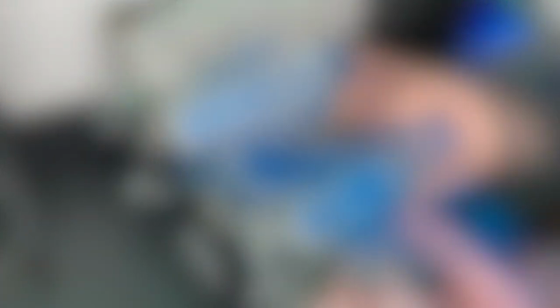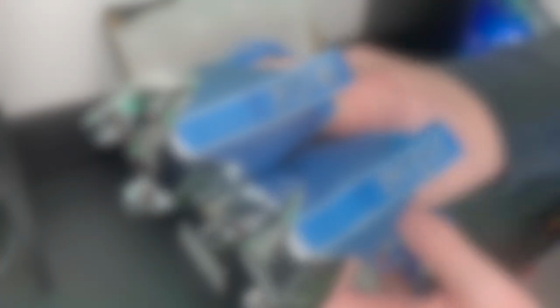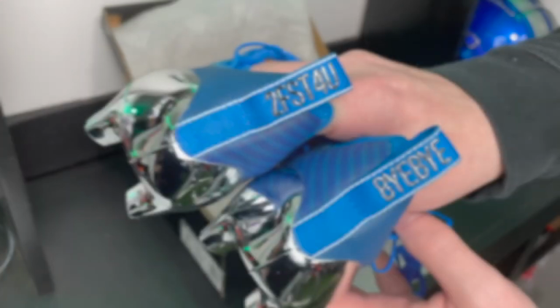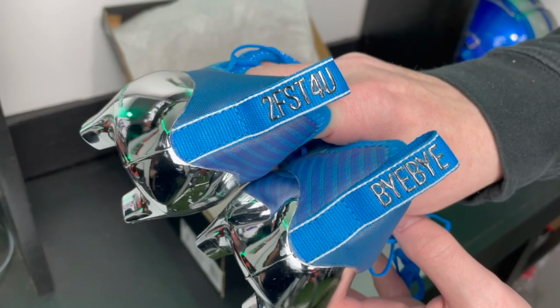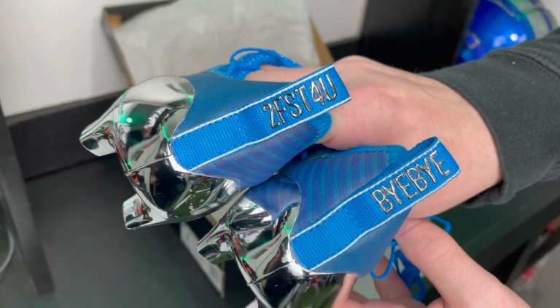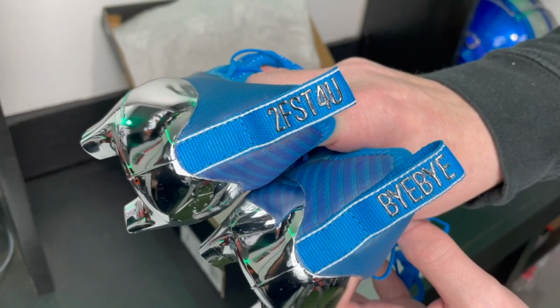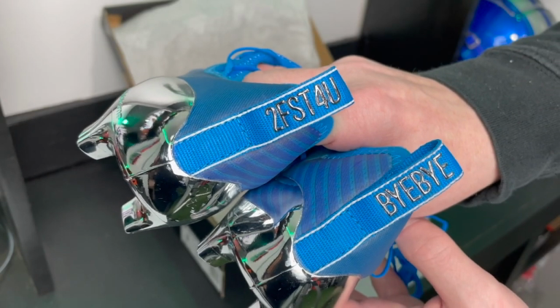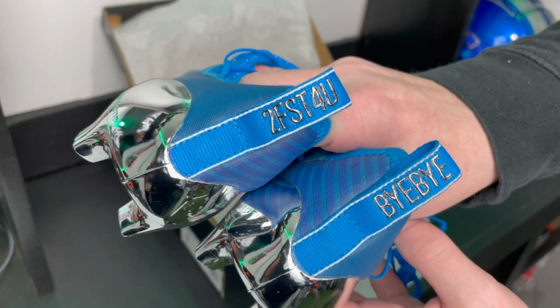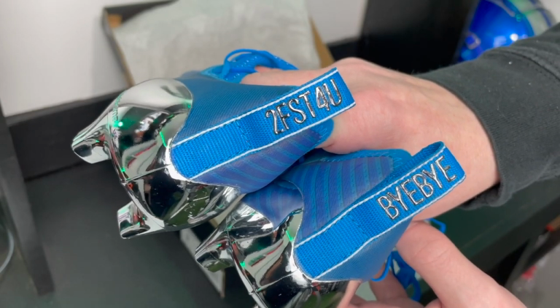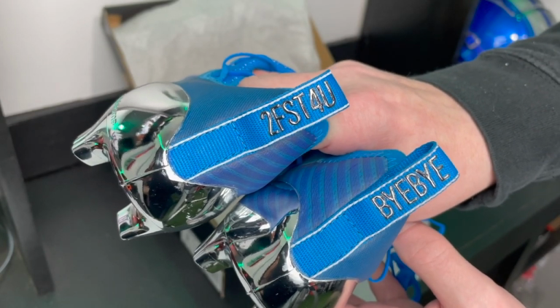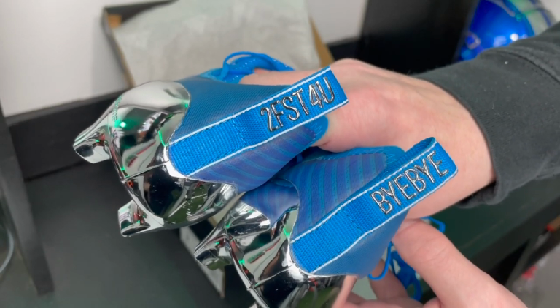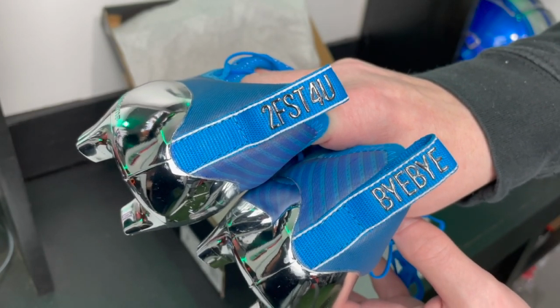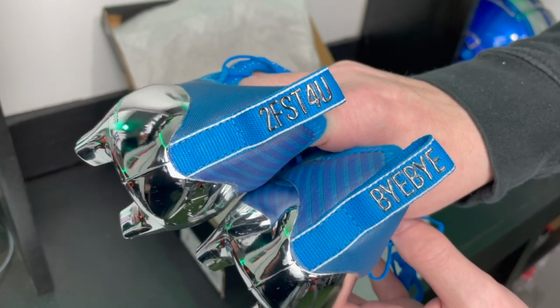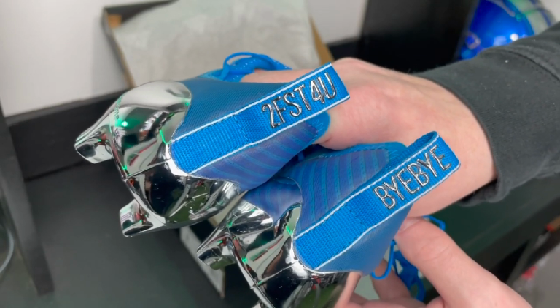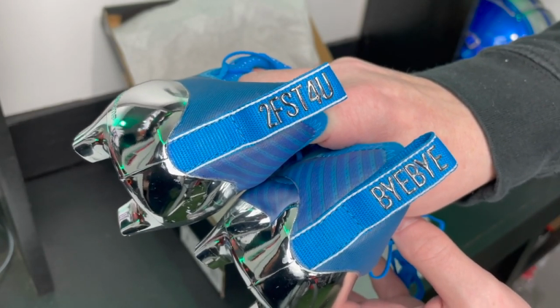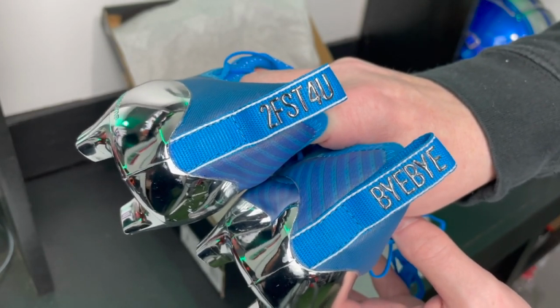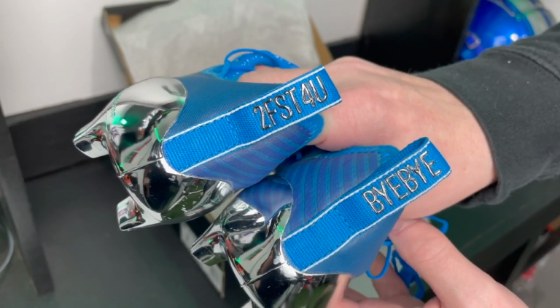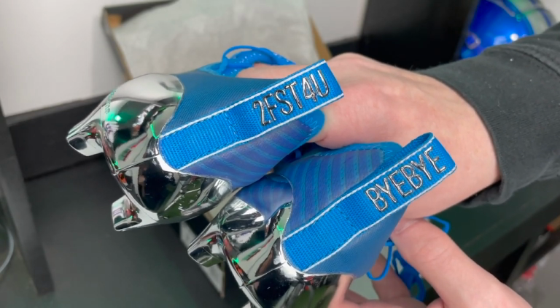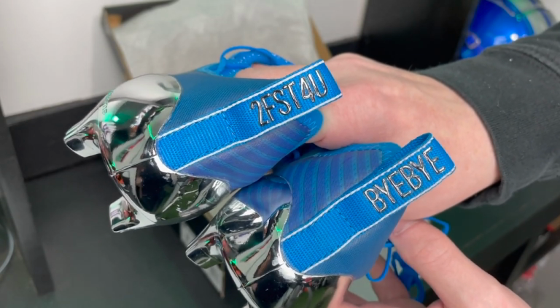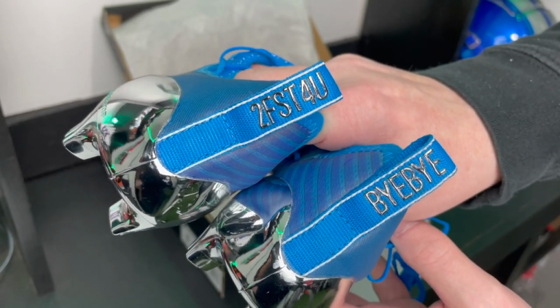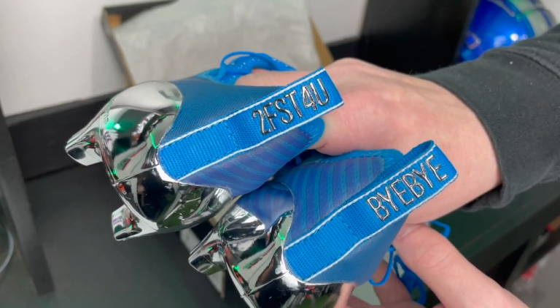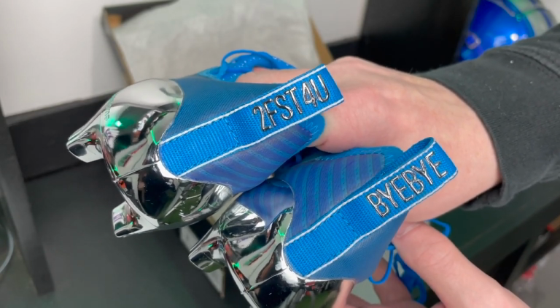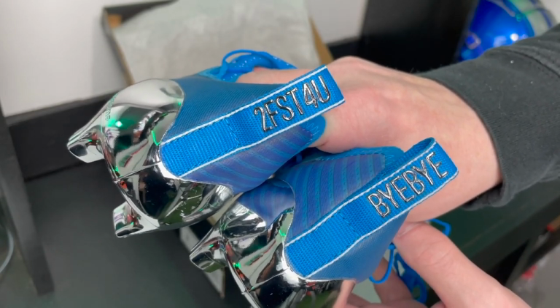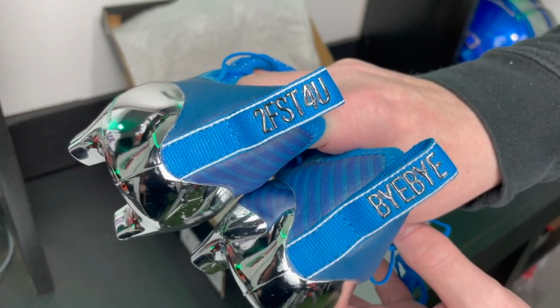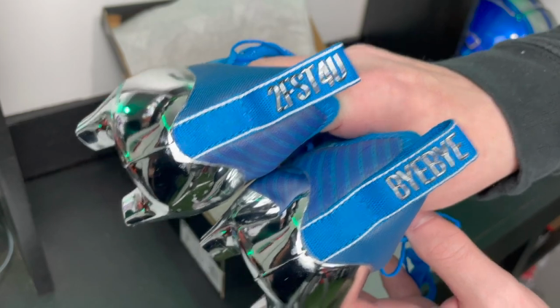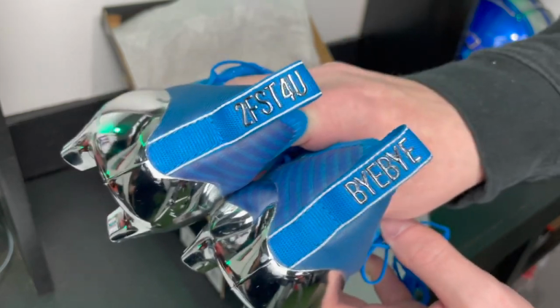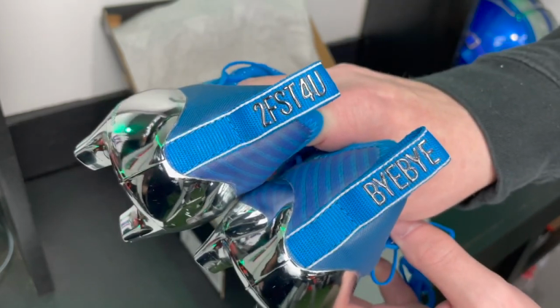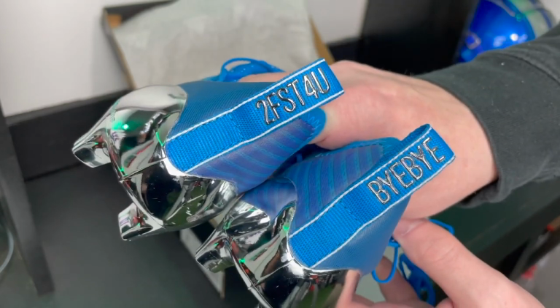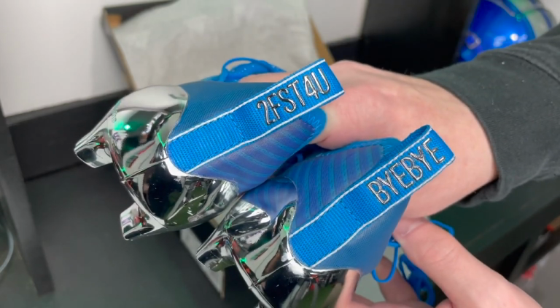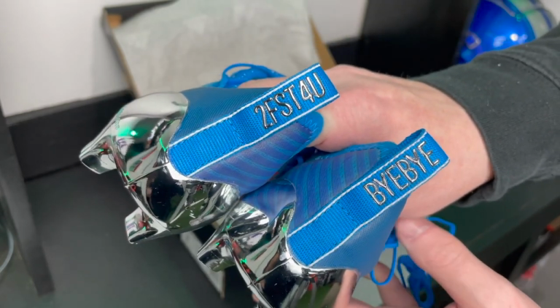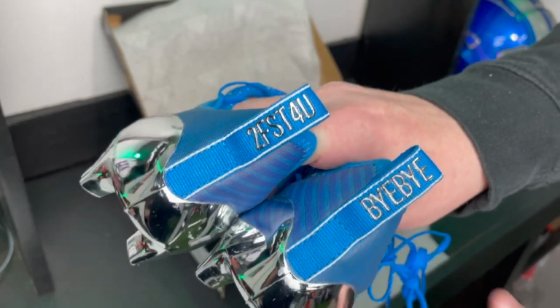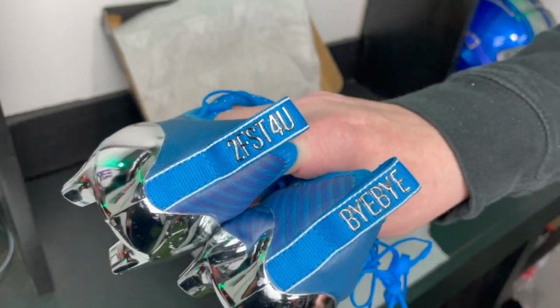The left cleat says 'Too Fast For You' and the right cleat says 'Bye Bye' — perfect for the 40 yard dash.